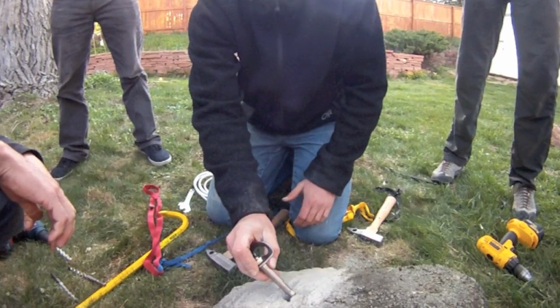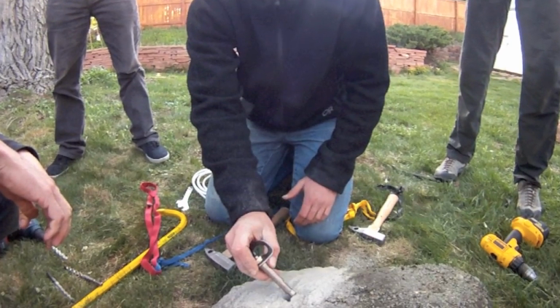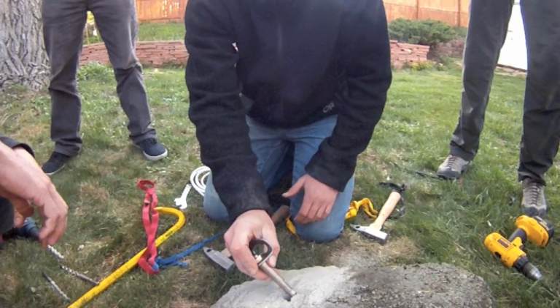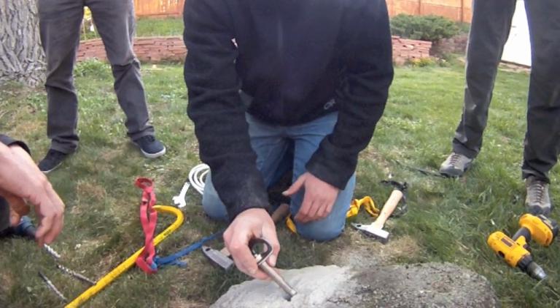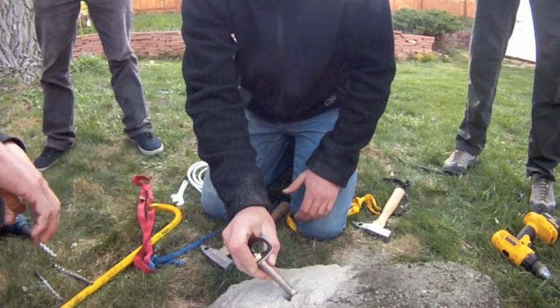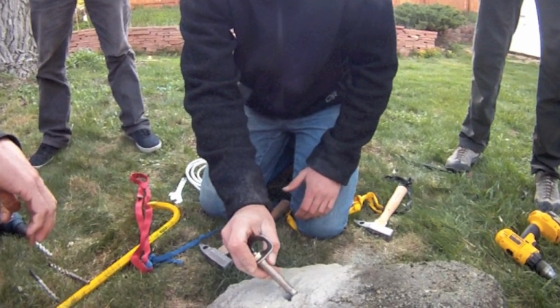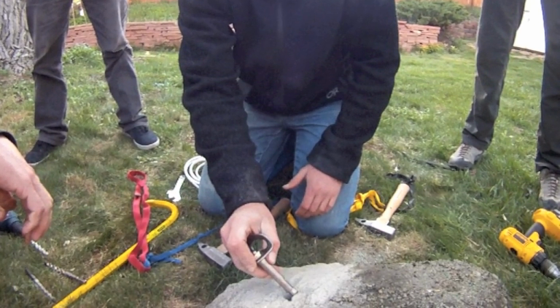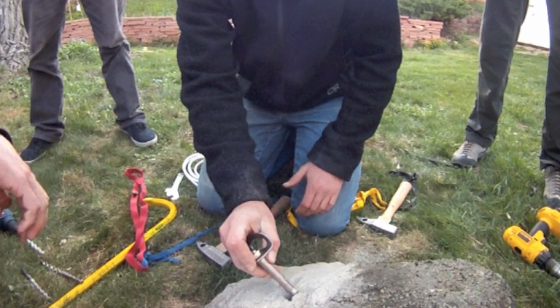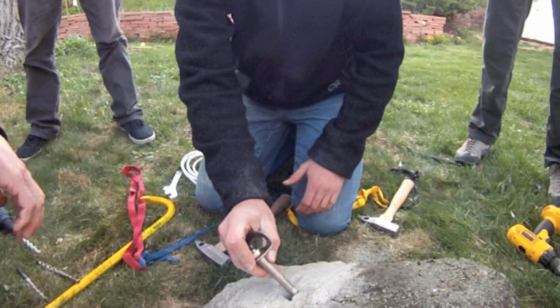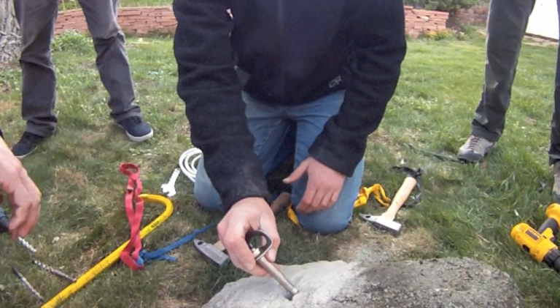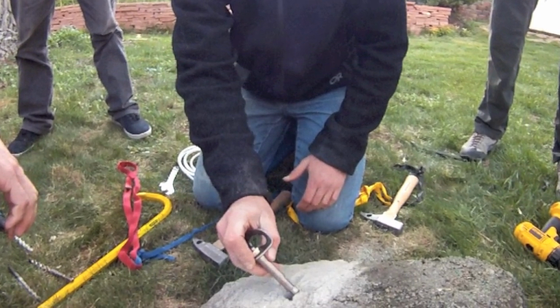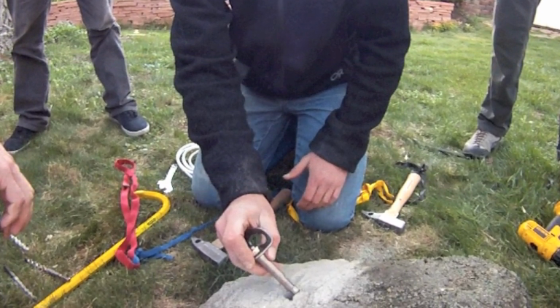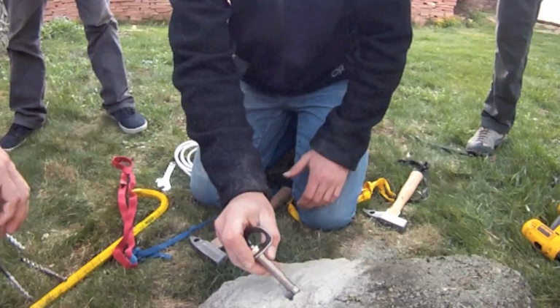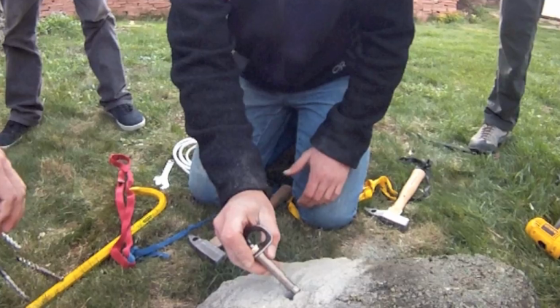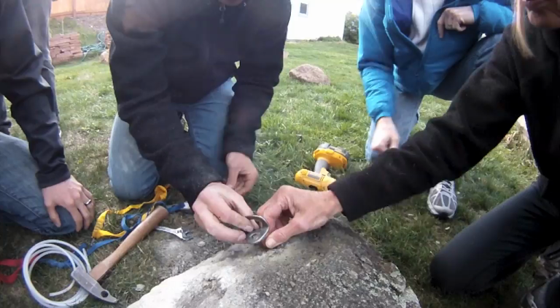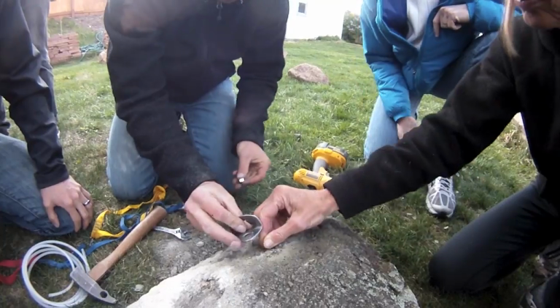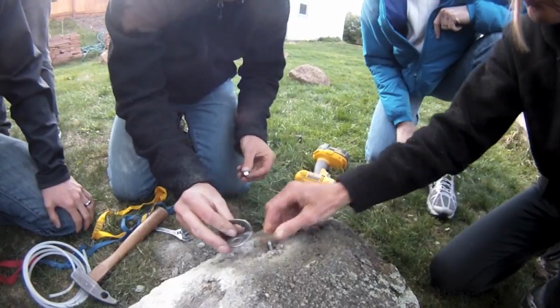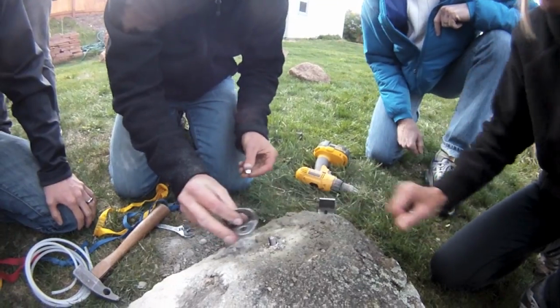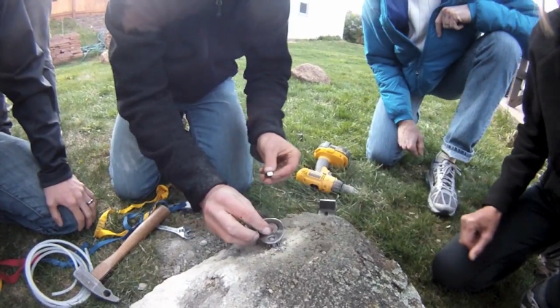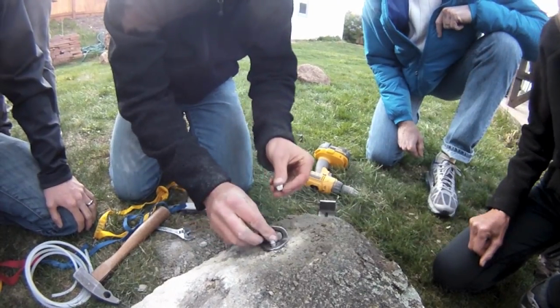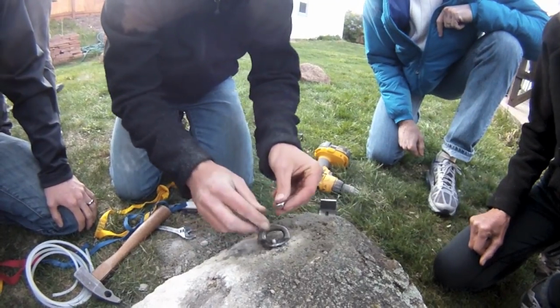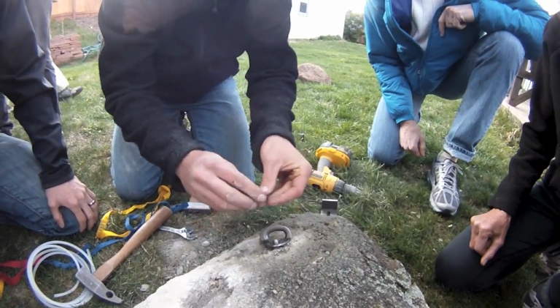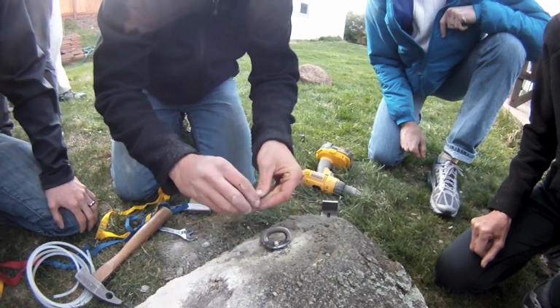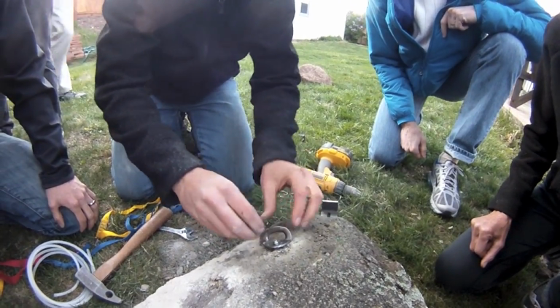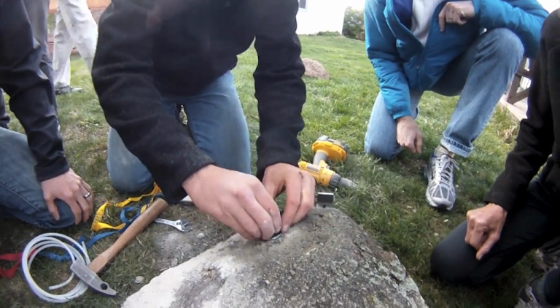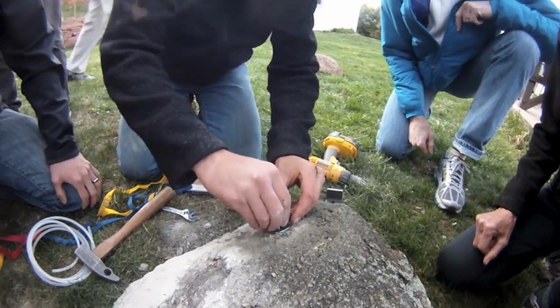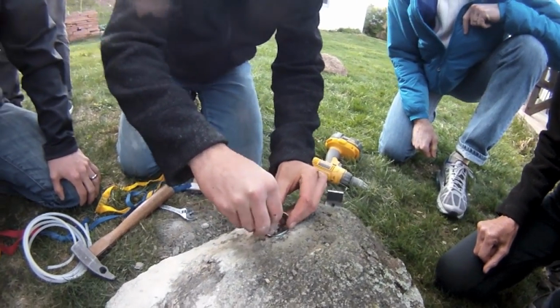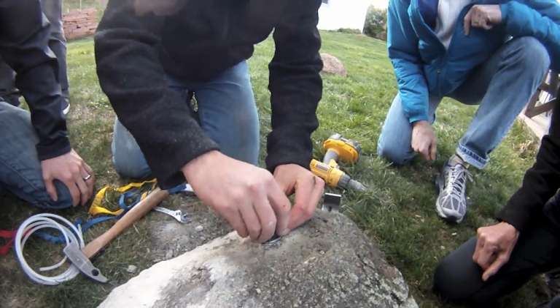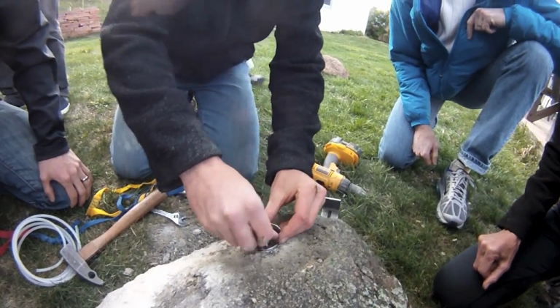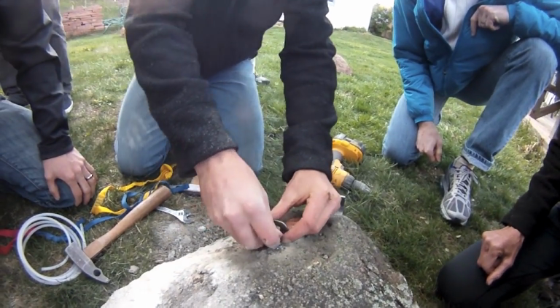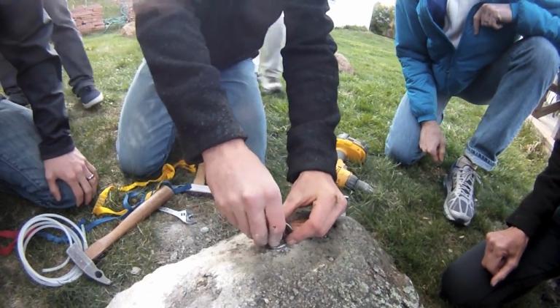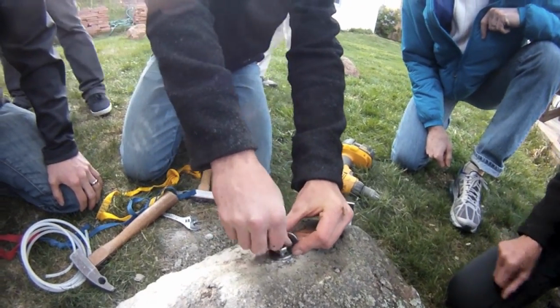The hole can be re-drilled and the bolt replaced with a more easily removable anchor, such as this three-piece fixed triplex bolt.